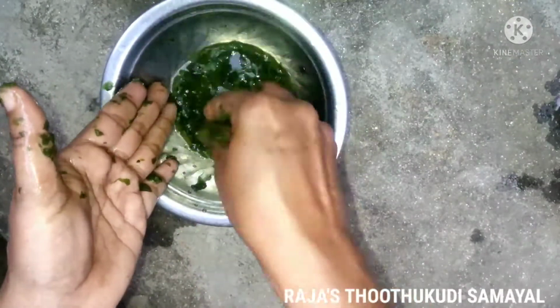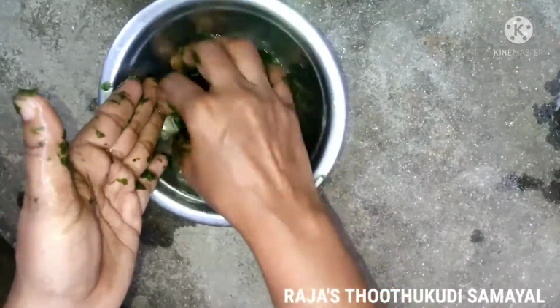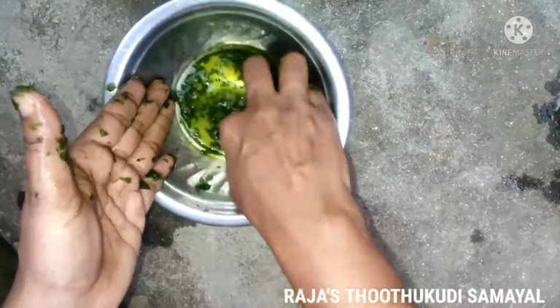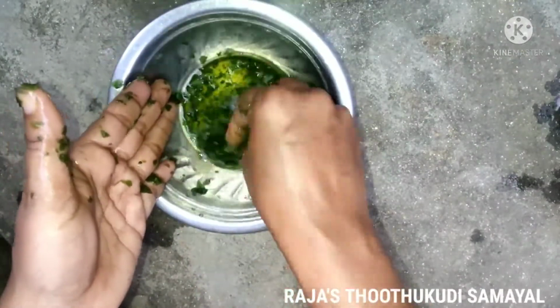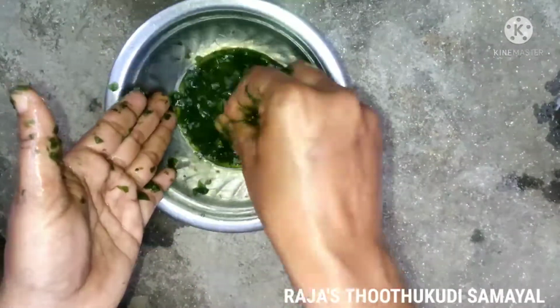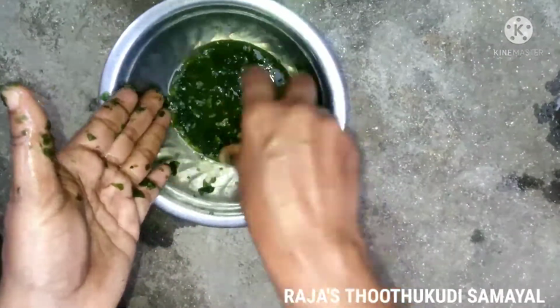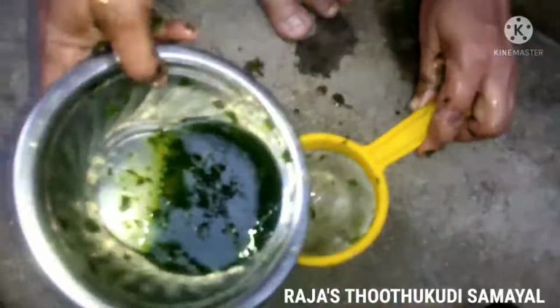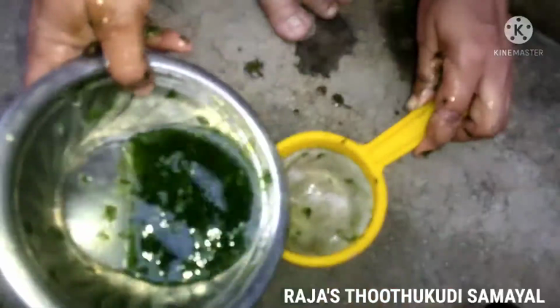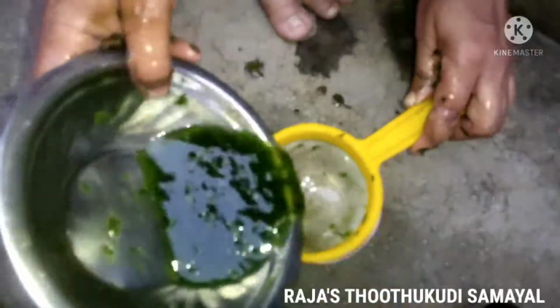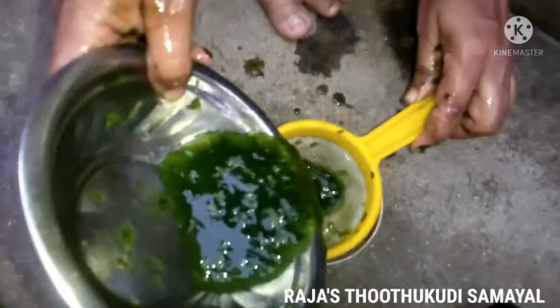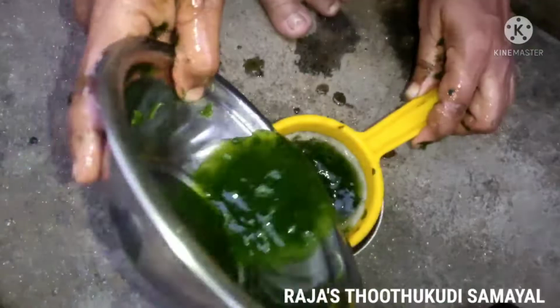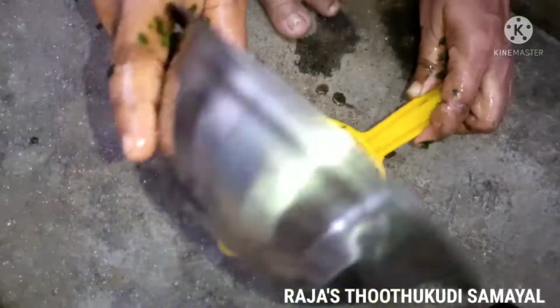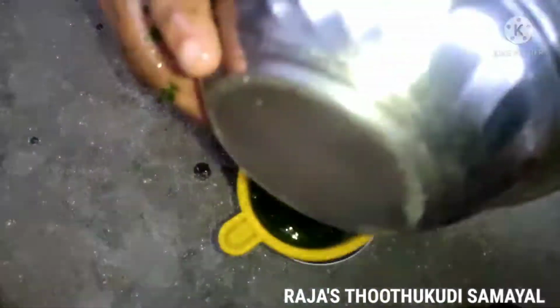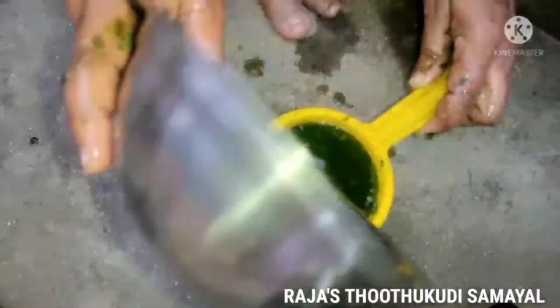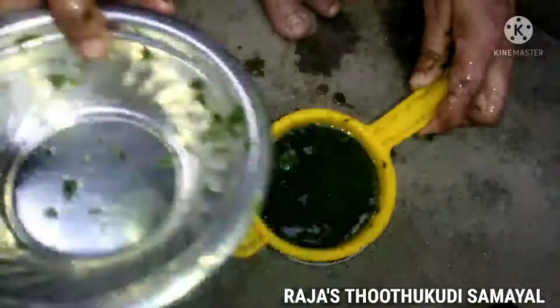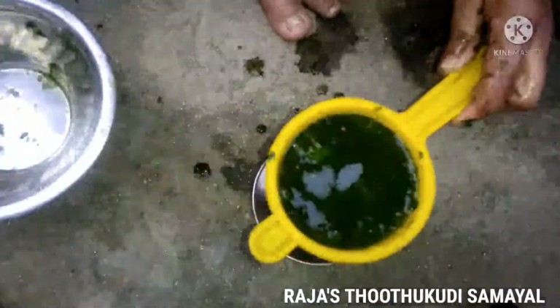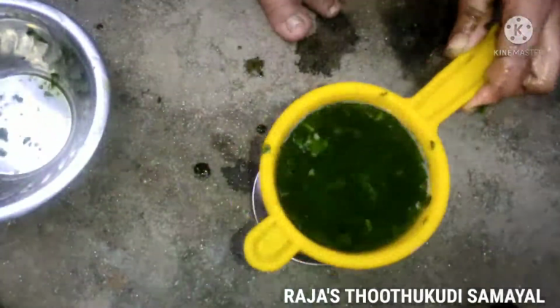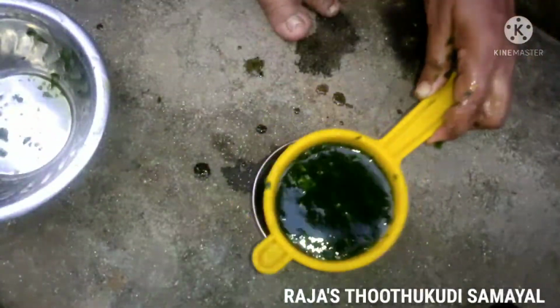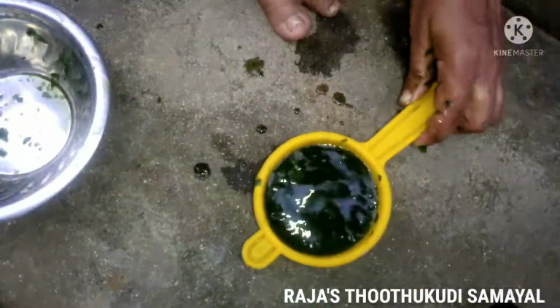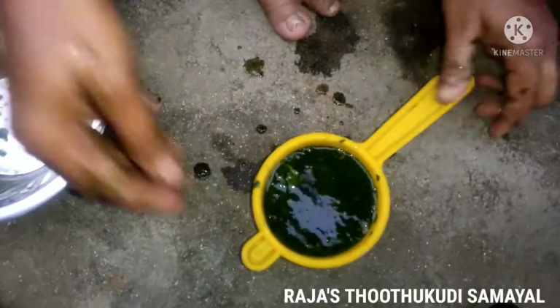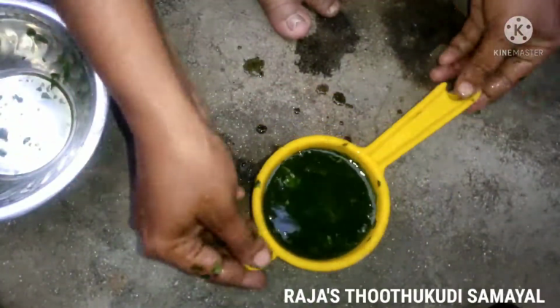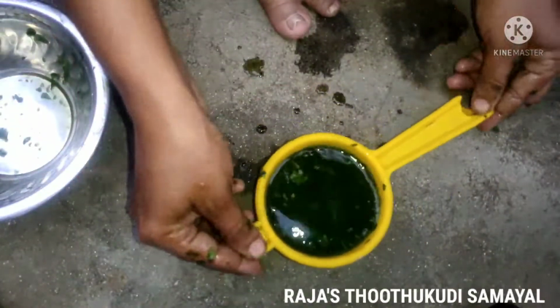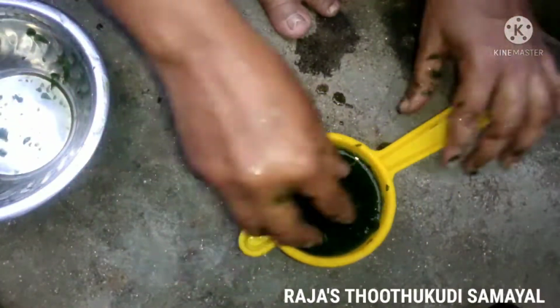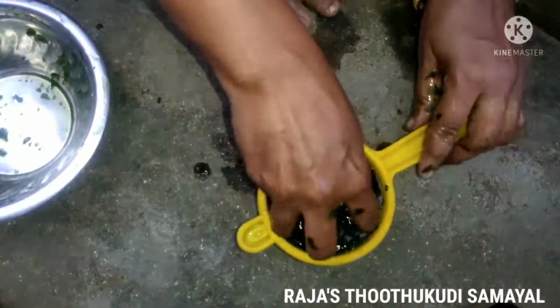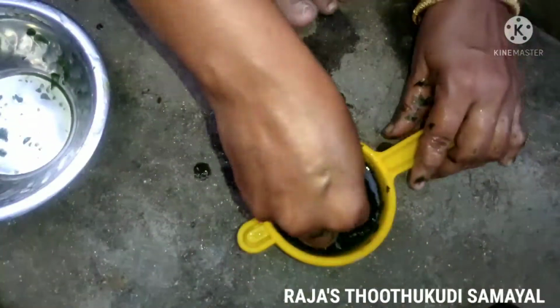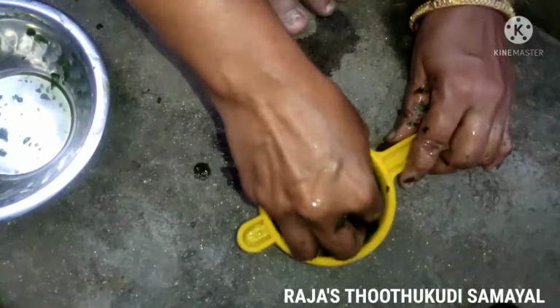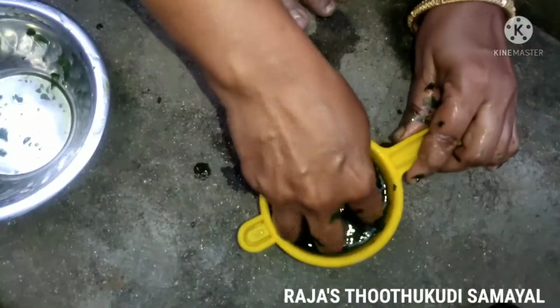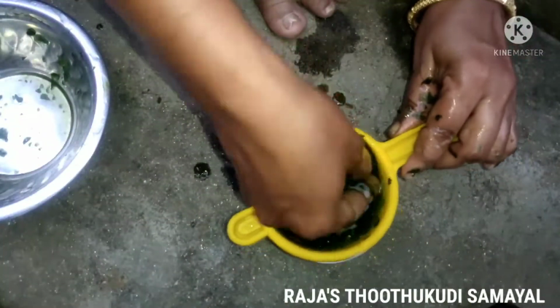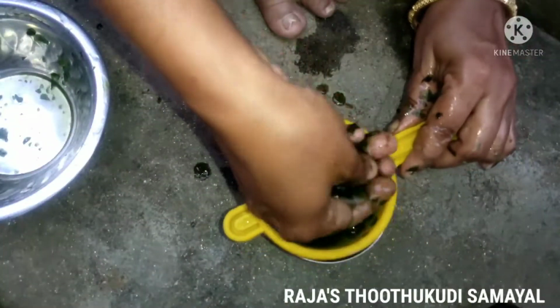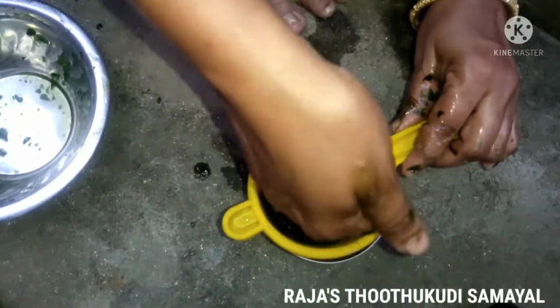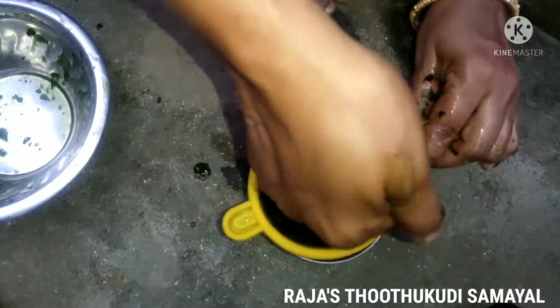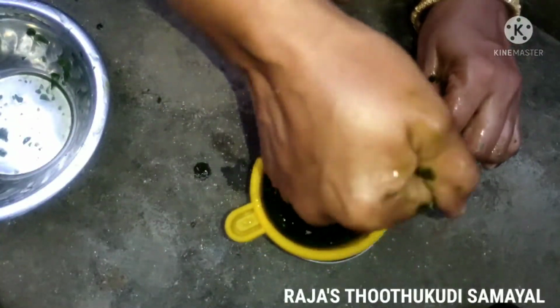Now we have a filter. Let's filter the water.